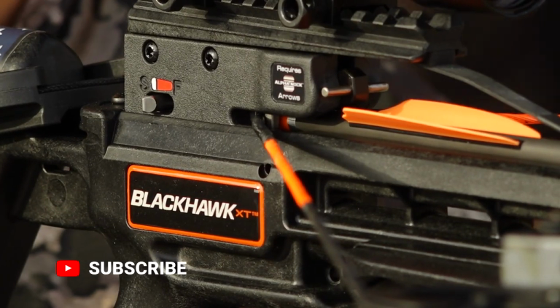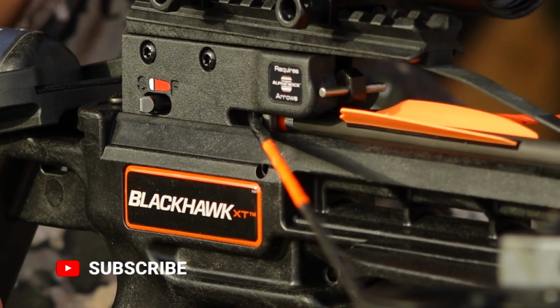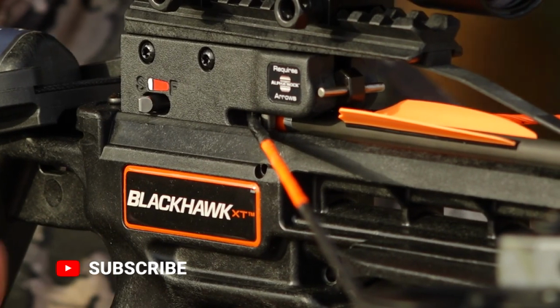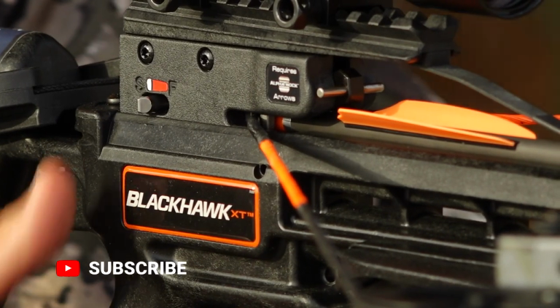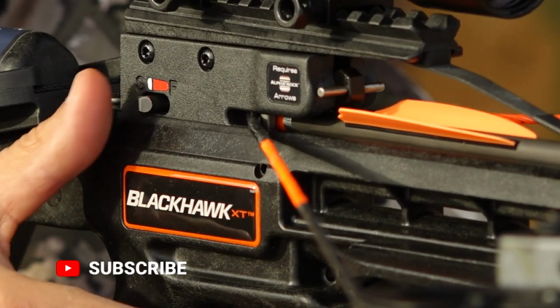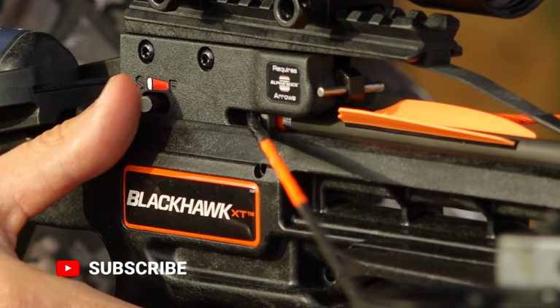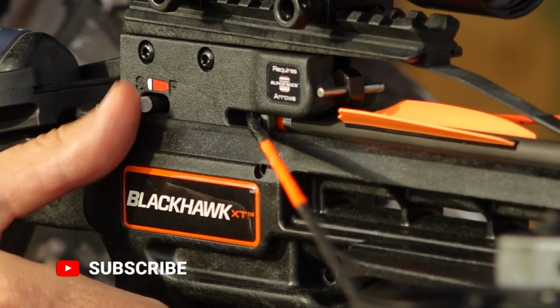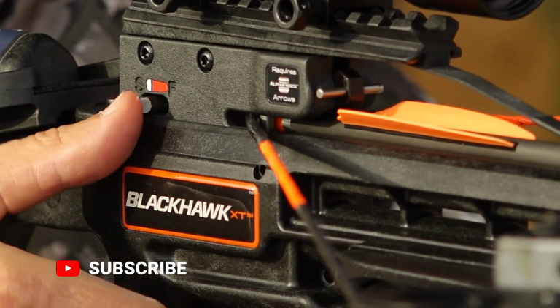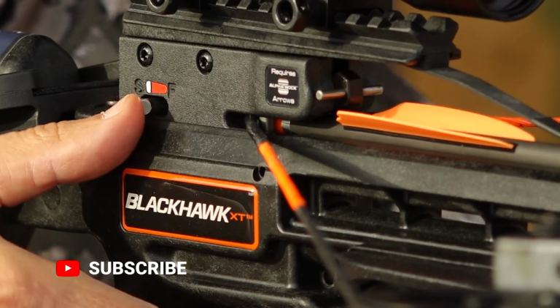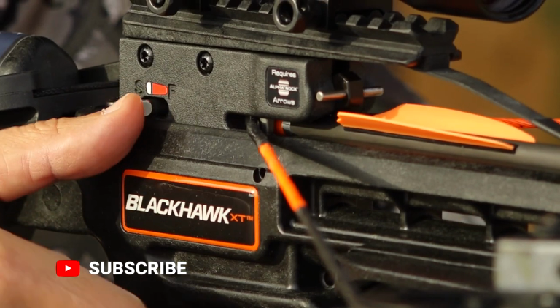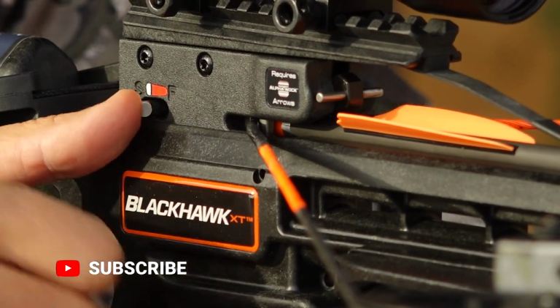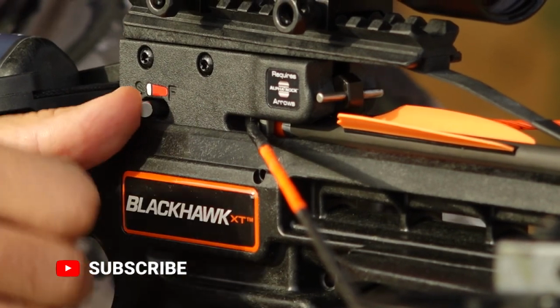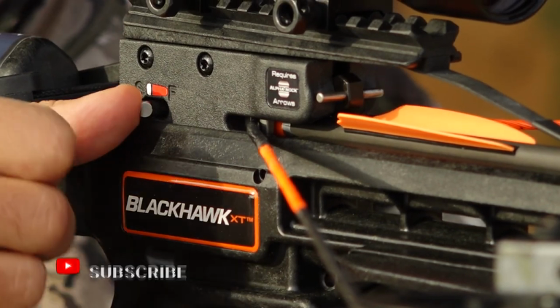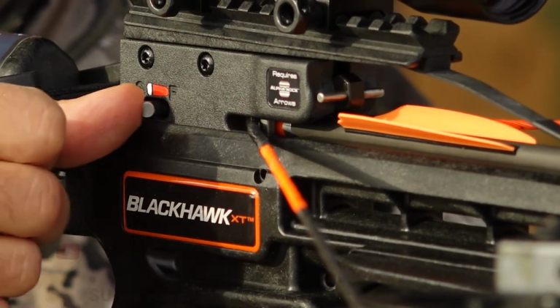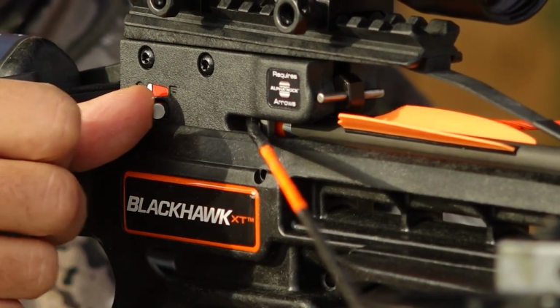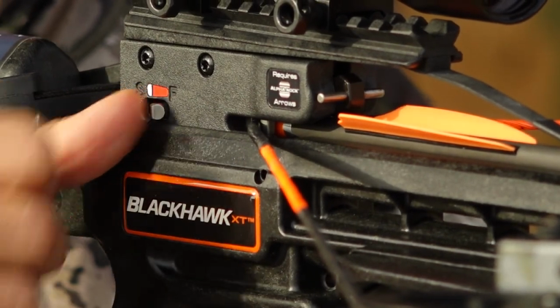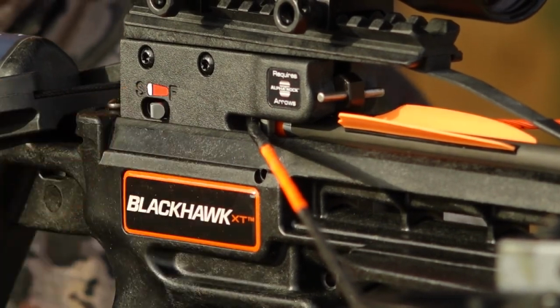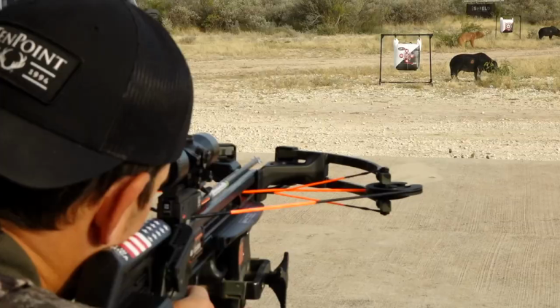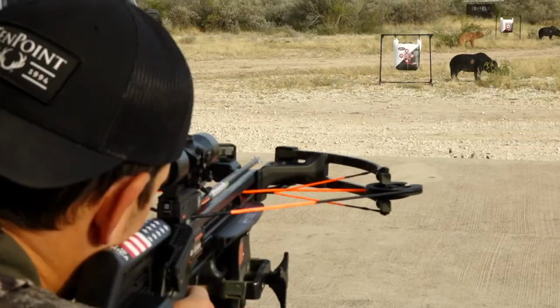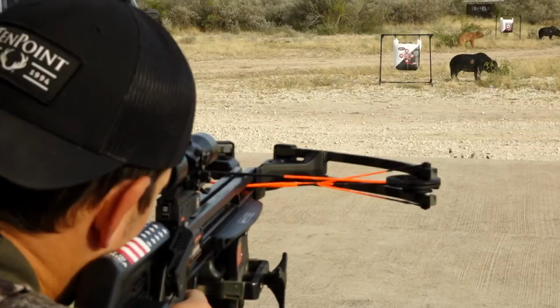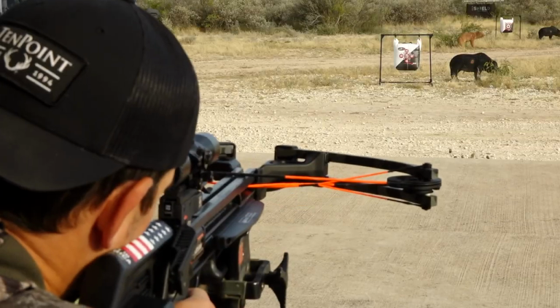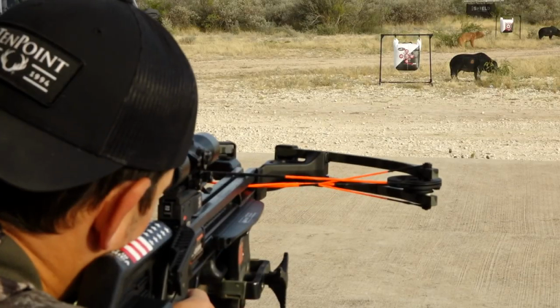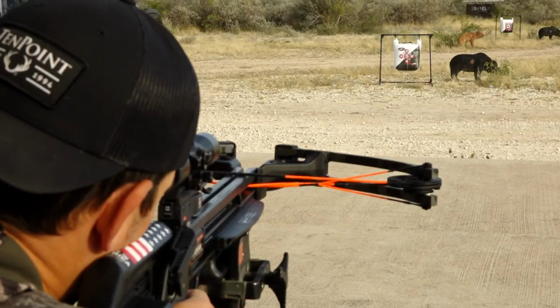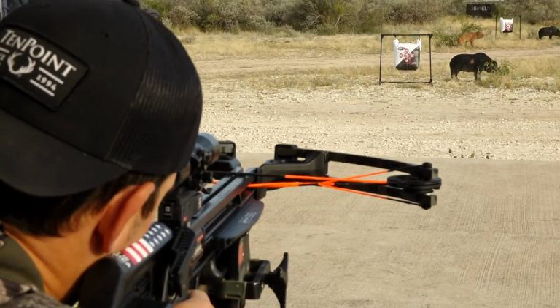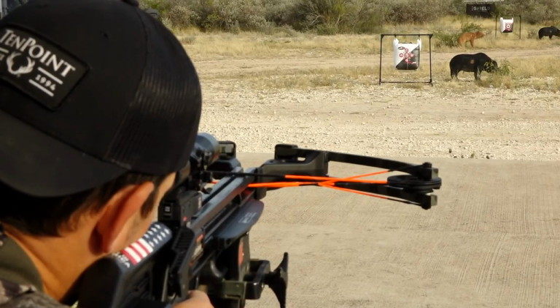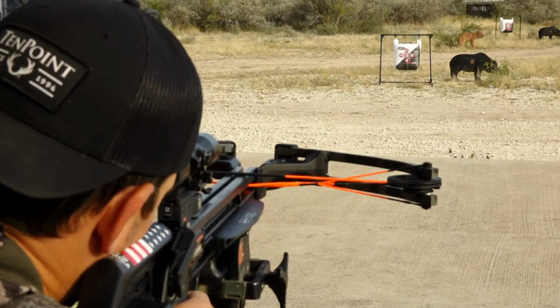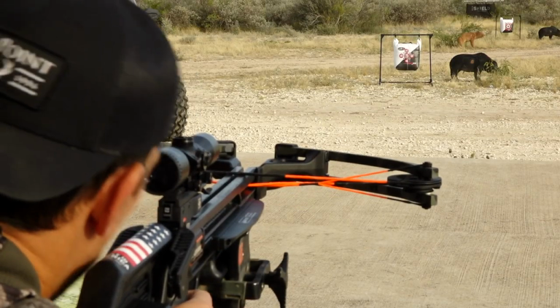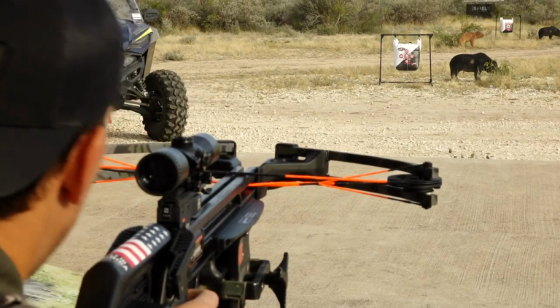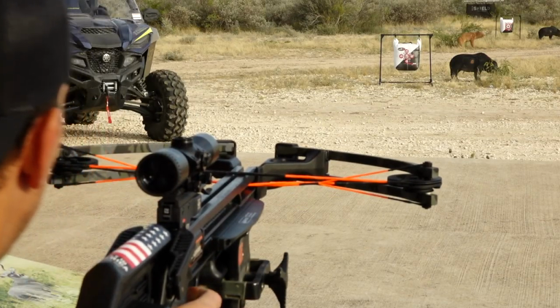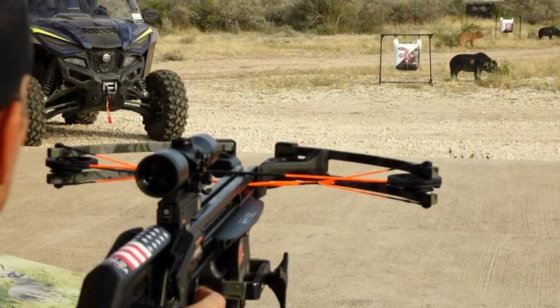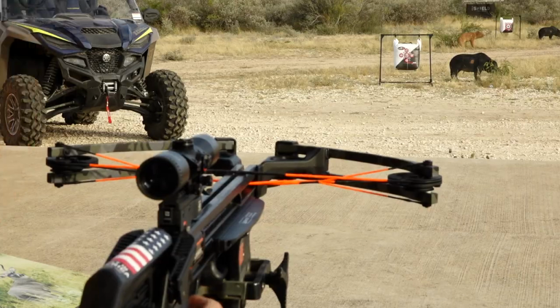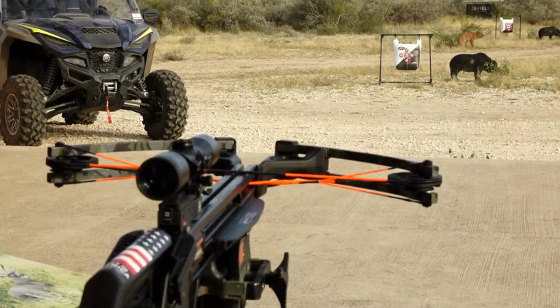Like all Wicked Ridge Crossbows, the stock is fitted with TenPoint's Dry Fire Inhibitor and ultra-crisp 3.5-pound trigger.